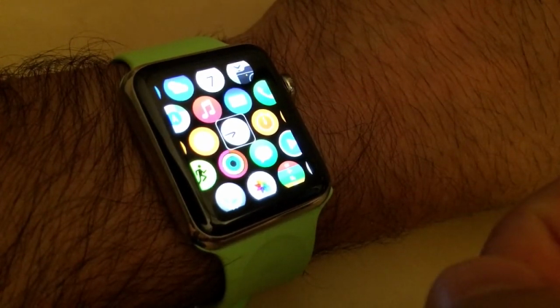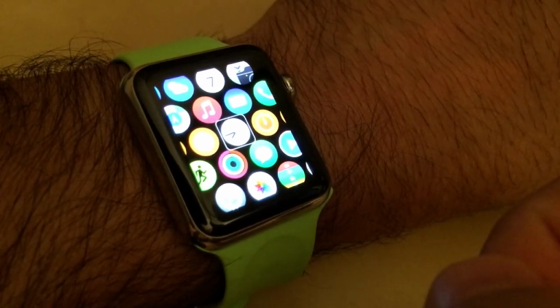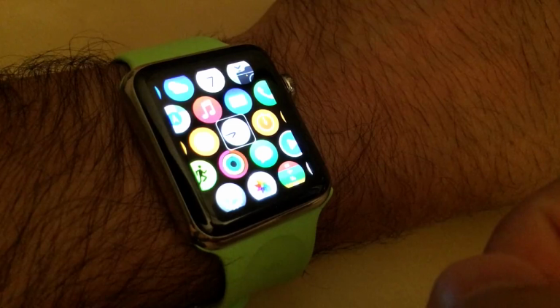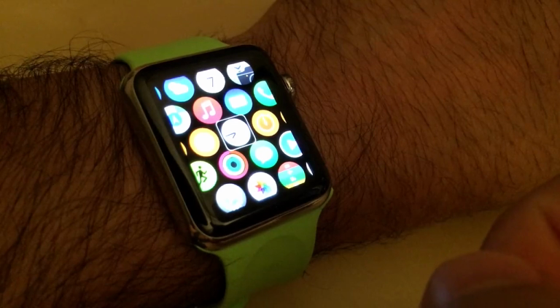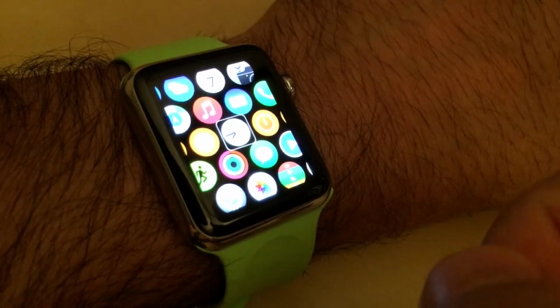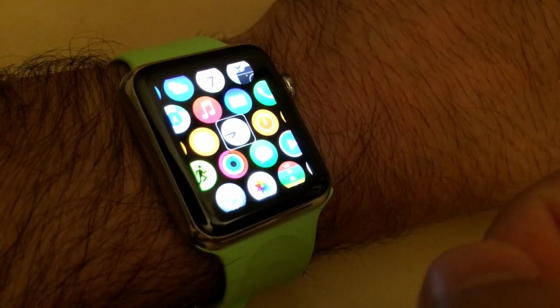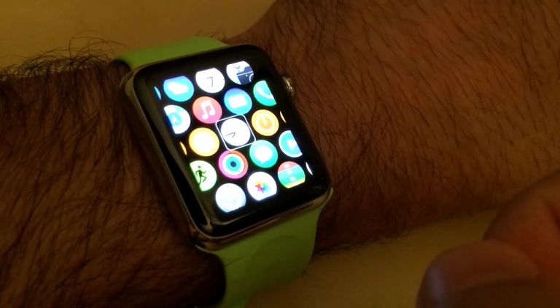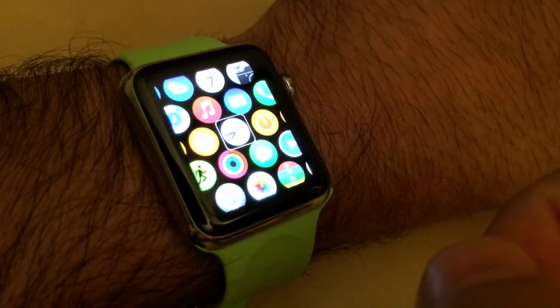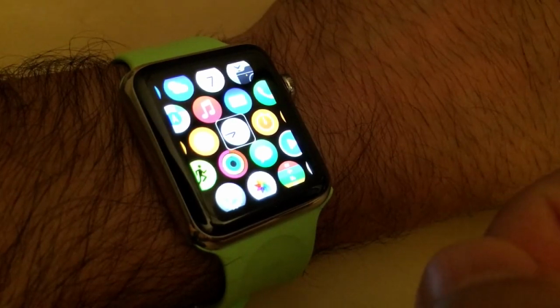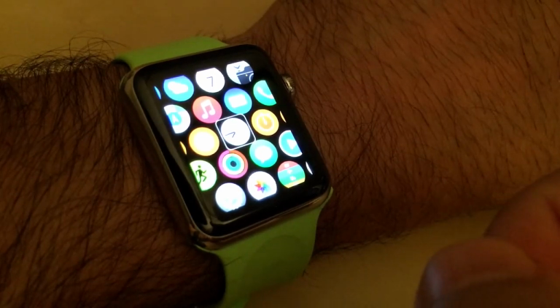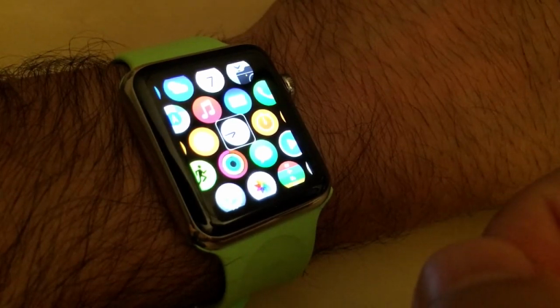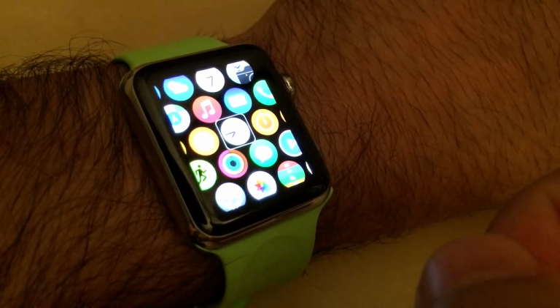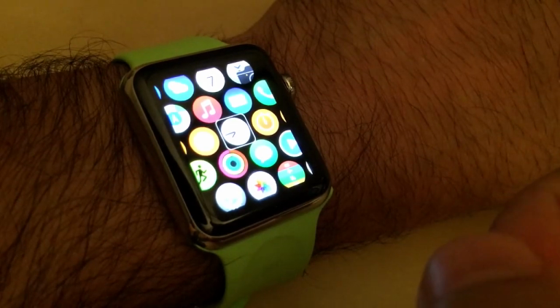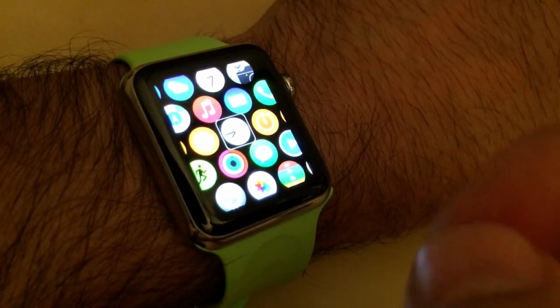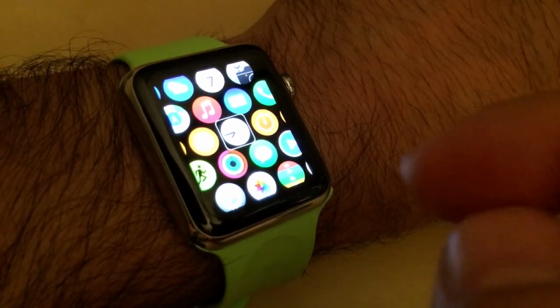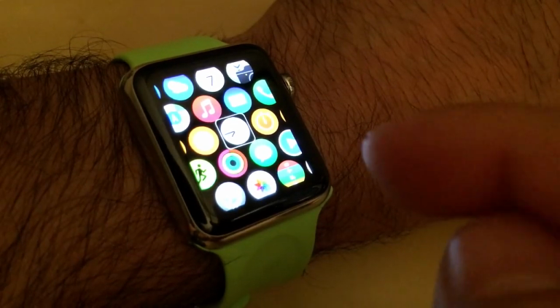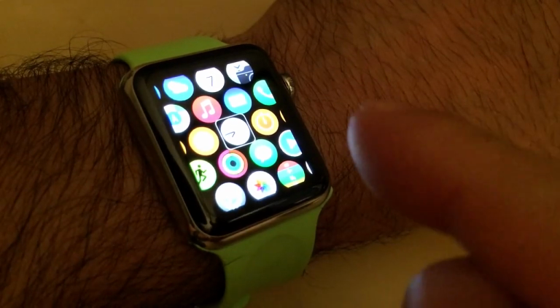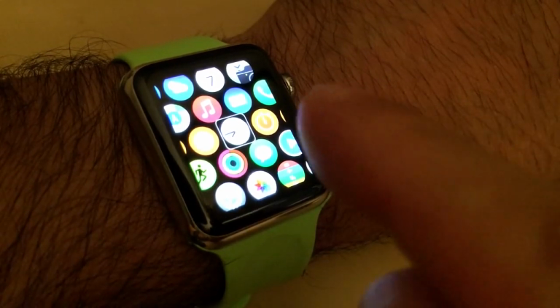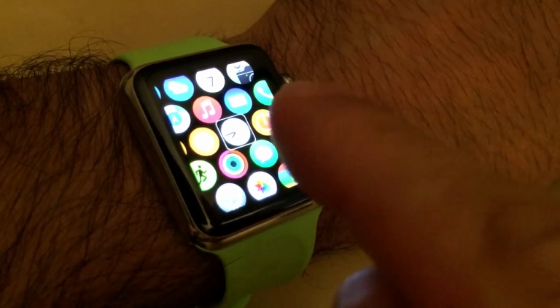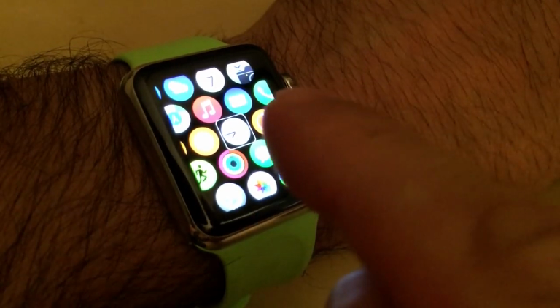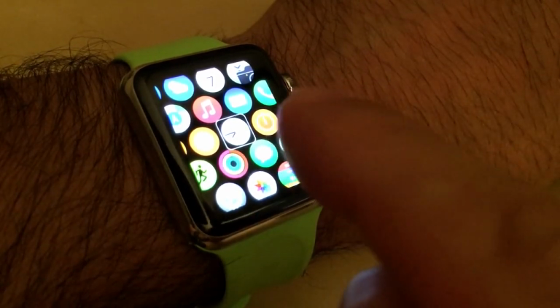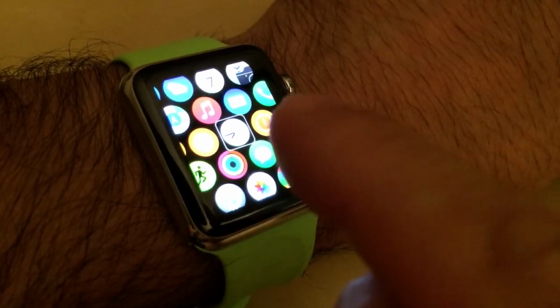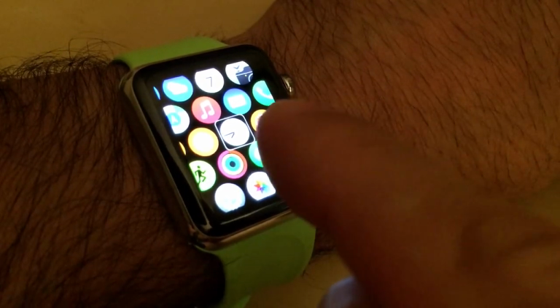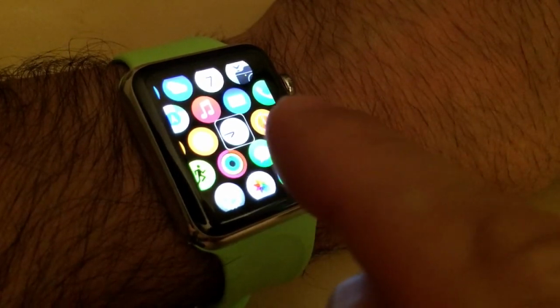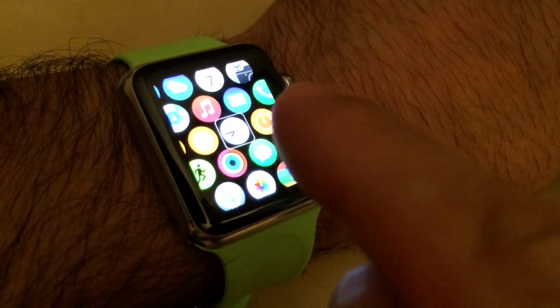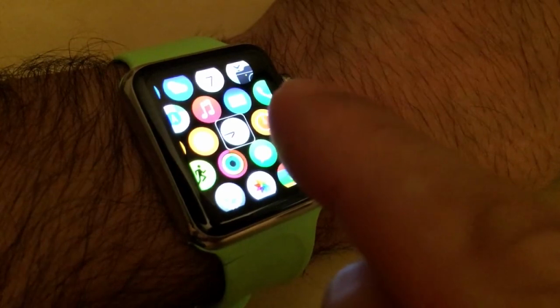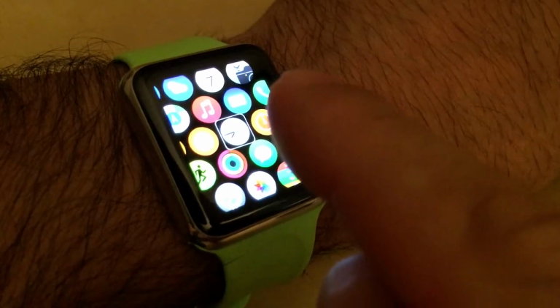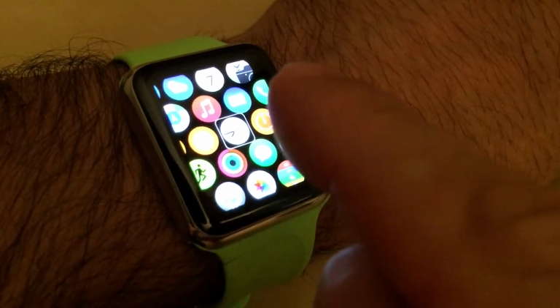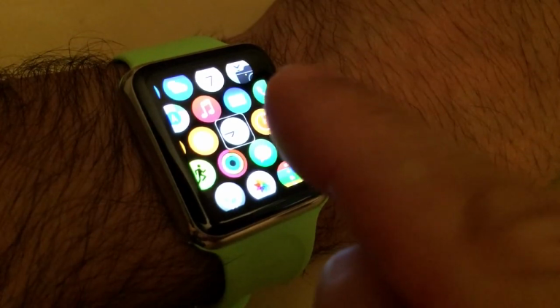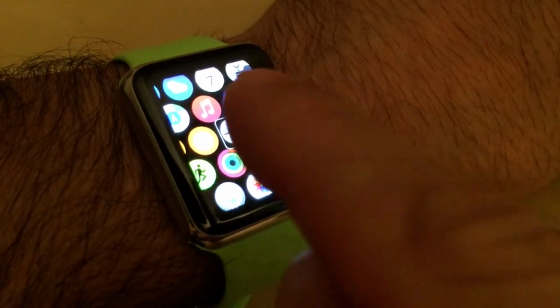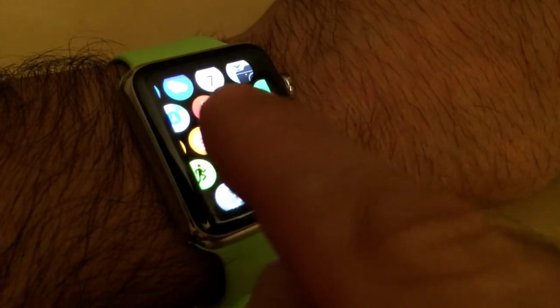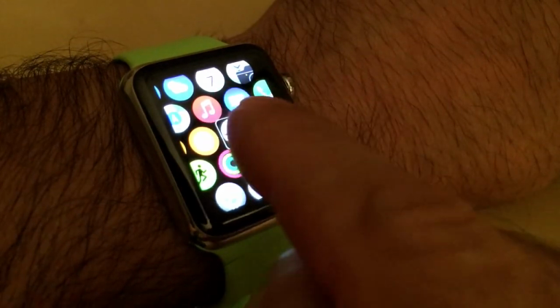Once VoiceOver is turned on, I can navigate the items on the screen just by moving my finger around, and whatever is underneath my finger will be read out loud.